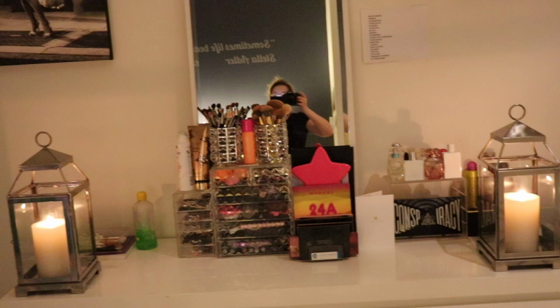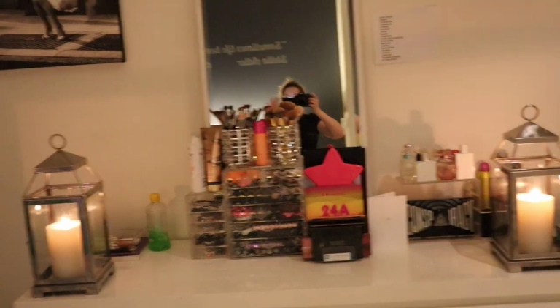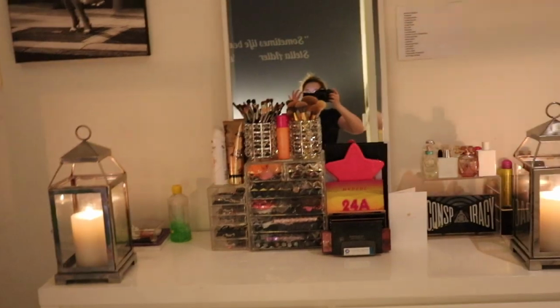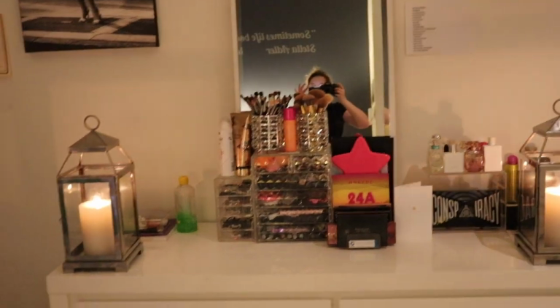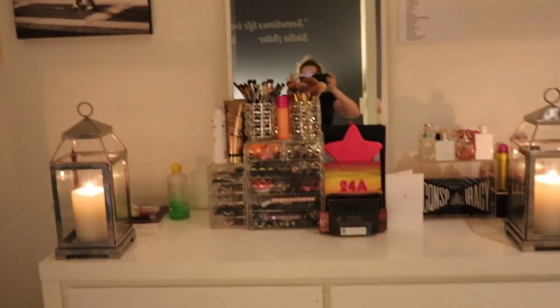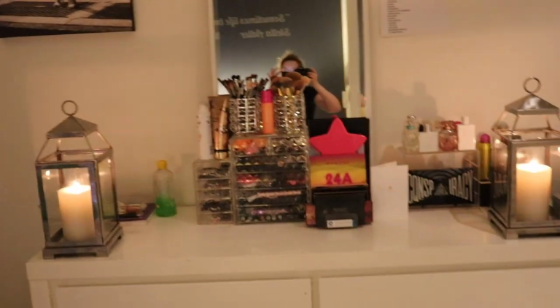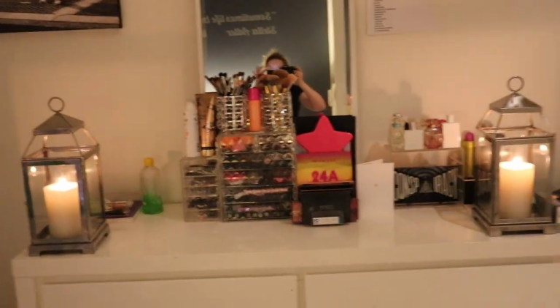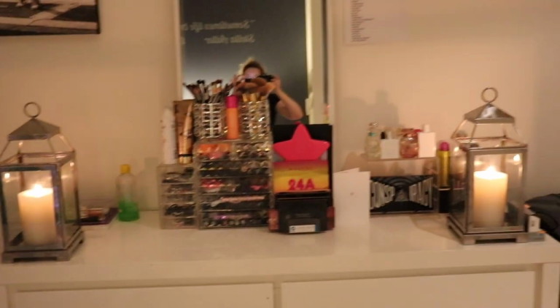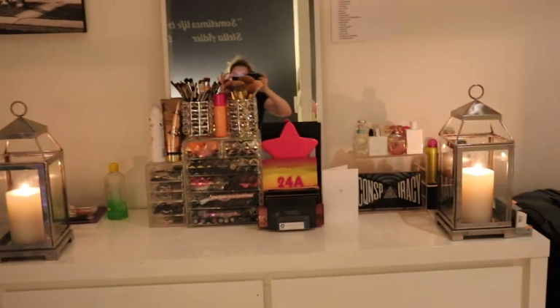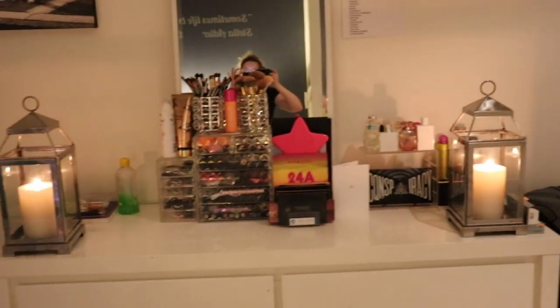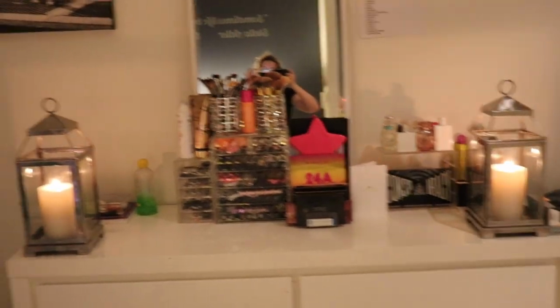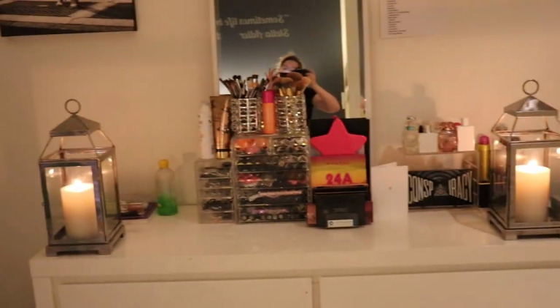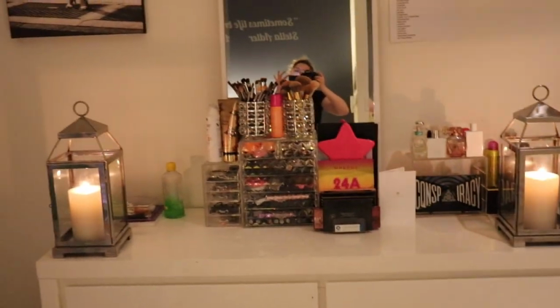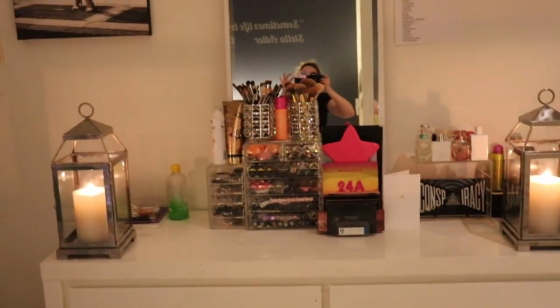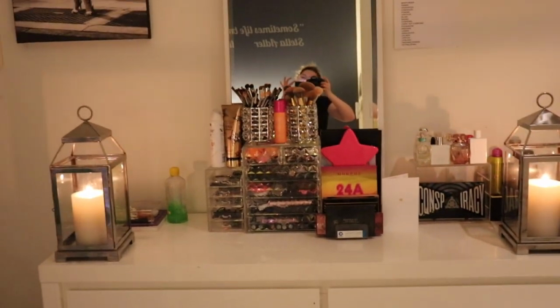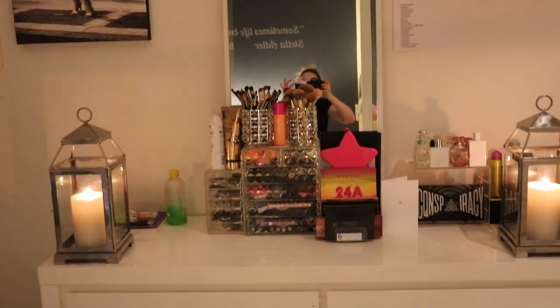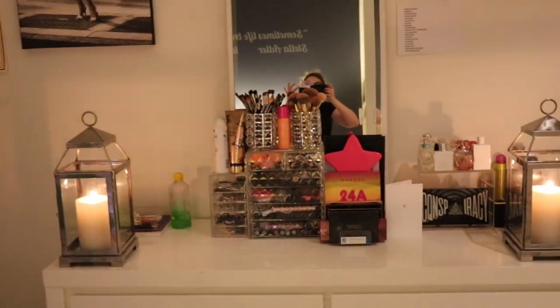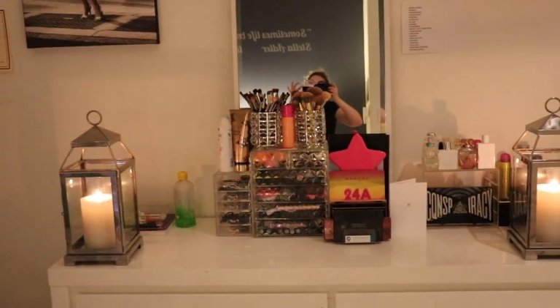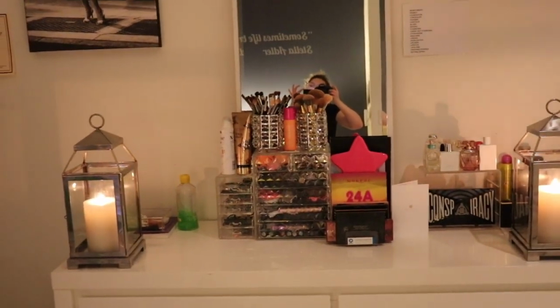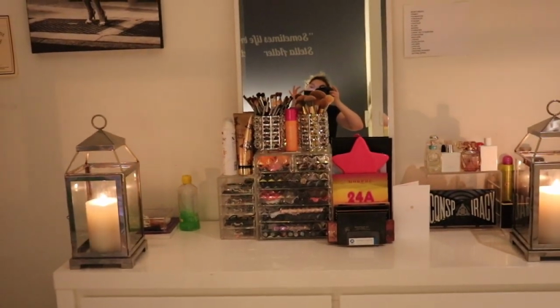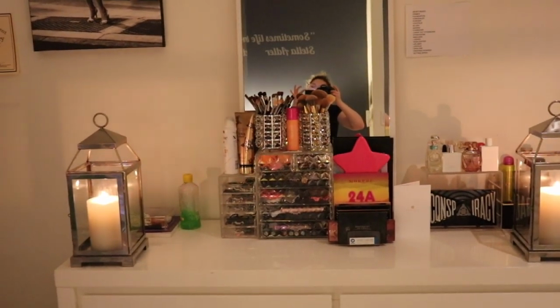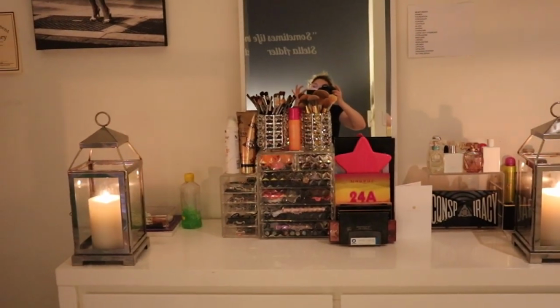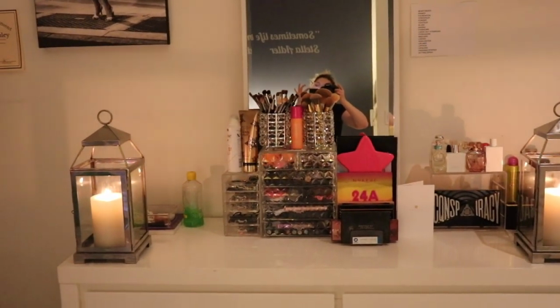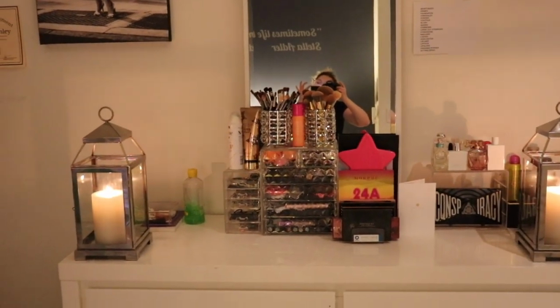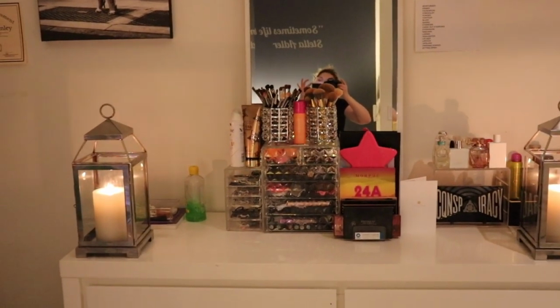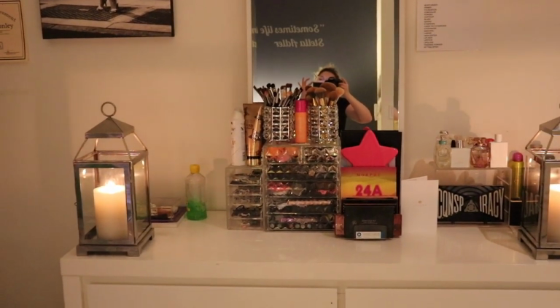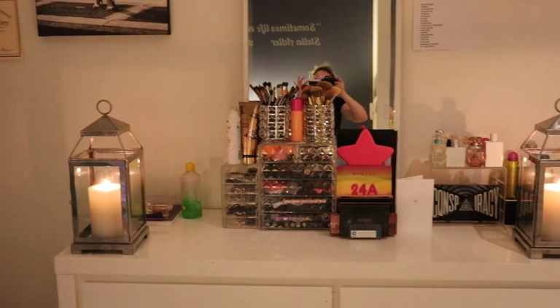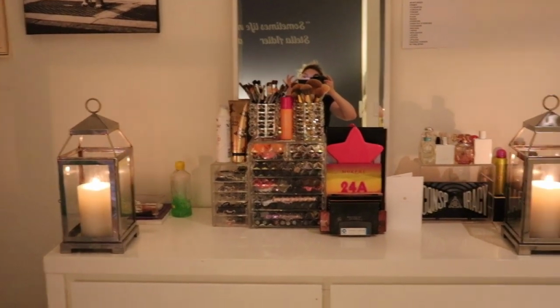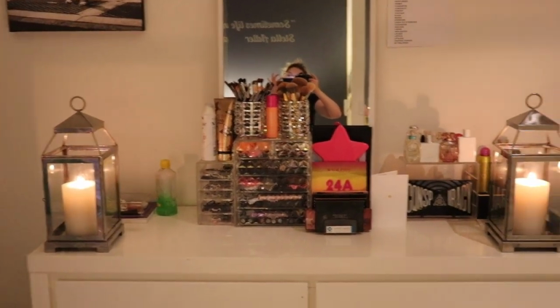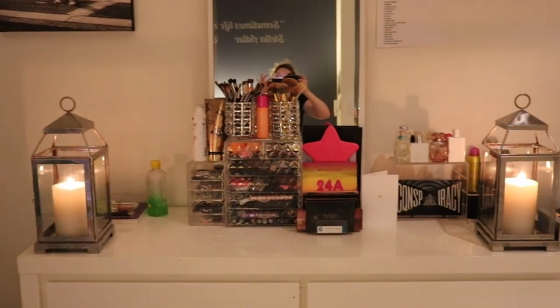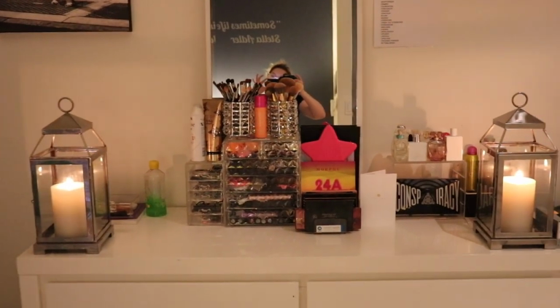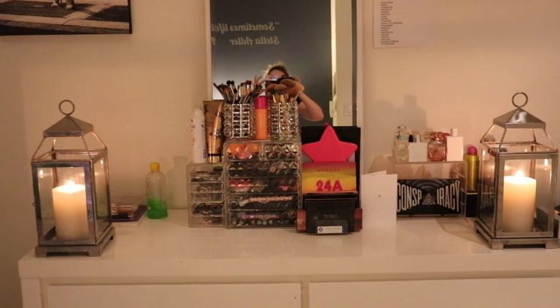Welcome to today's video everybody — today is going to be a tour of my vanity.